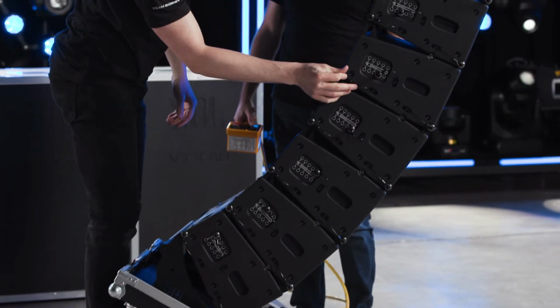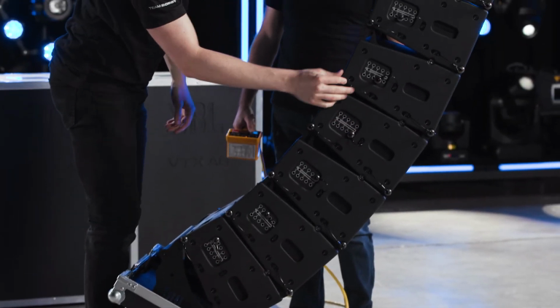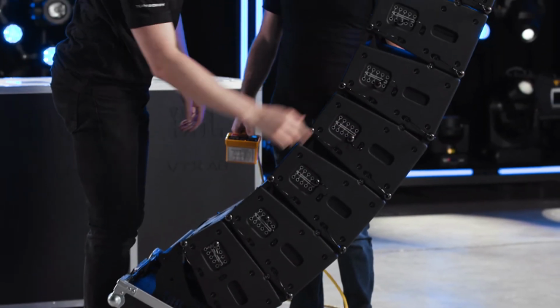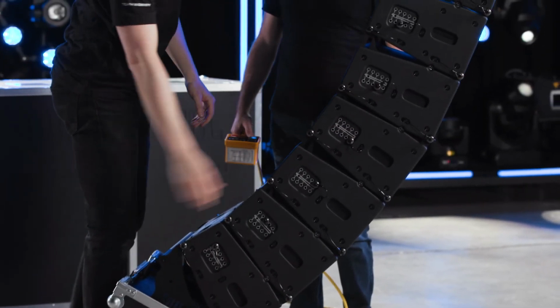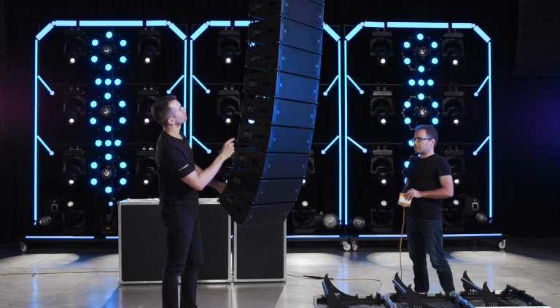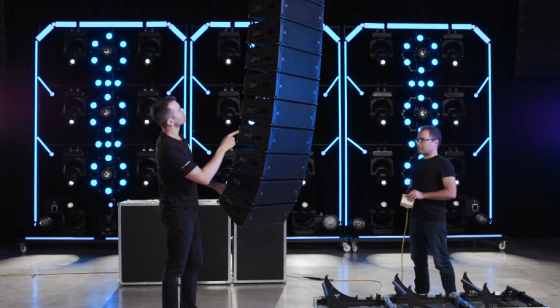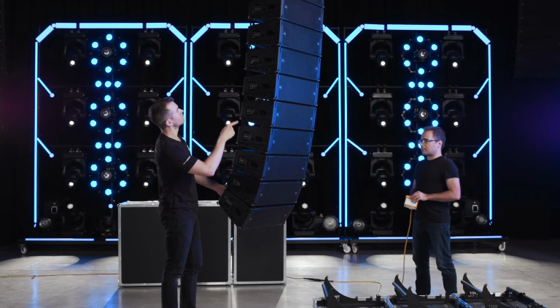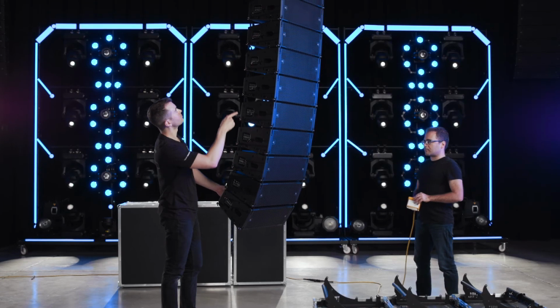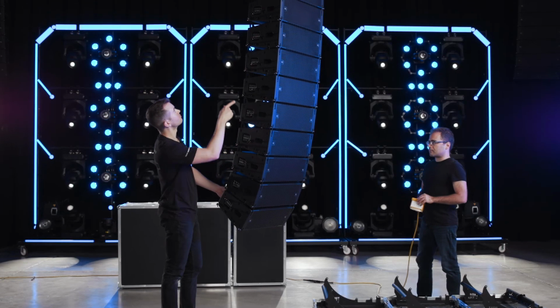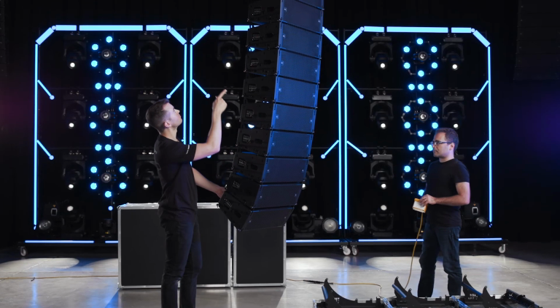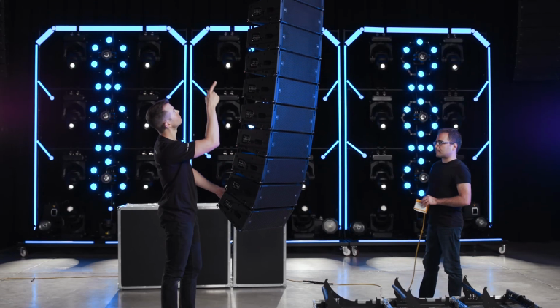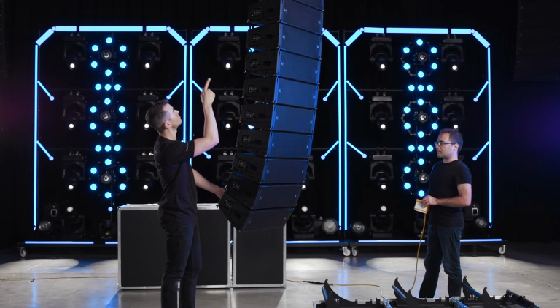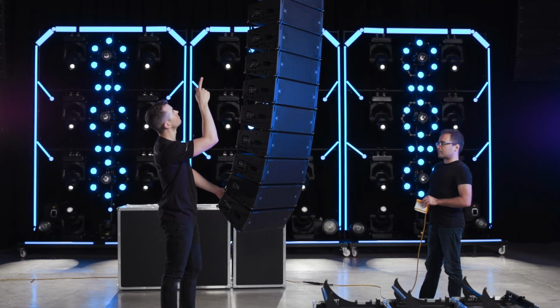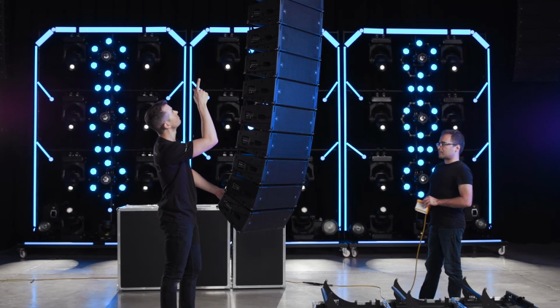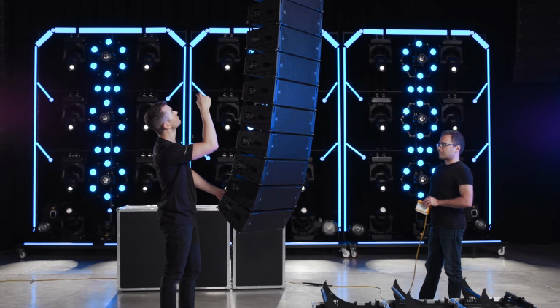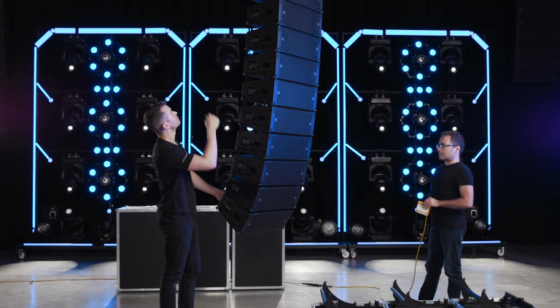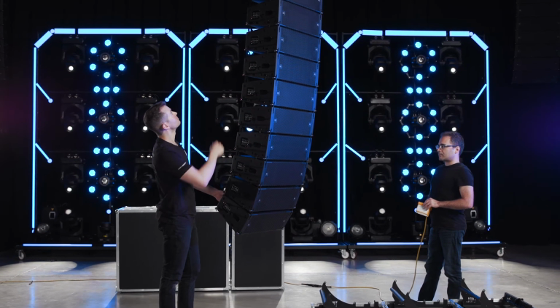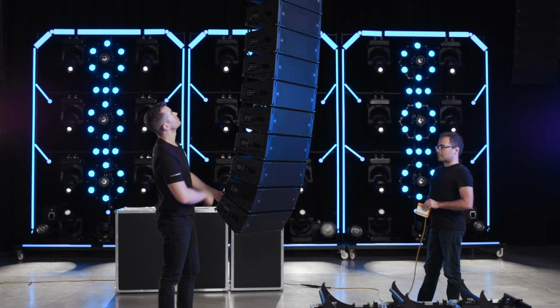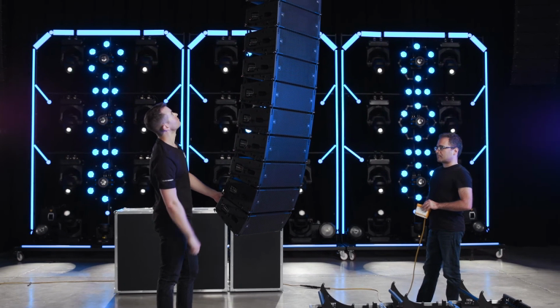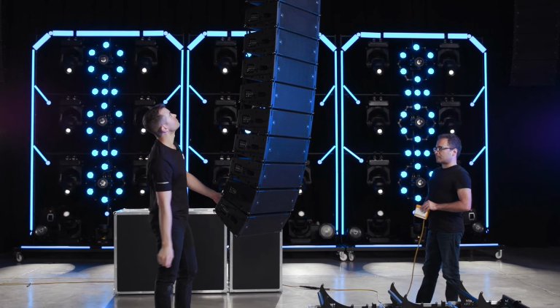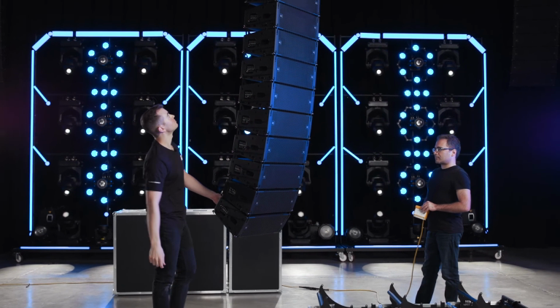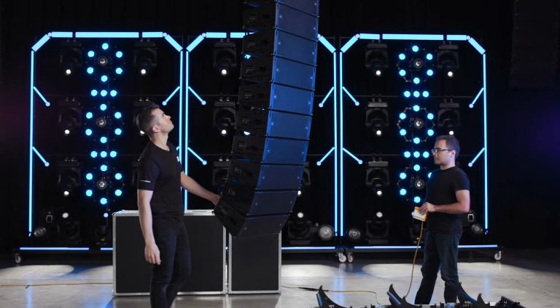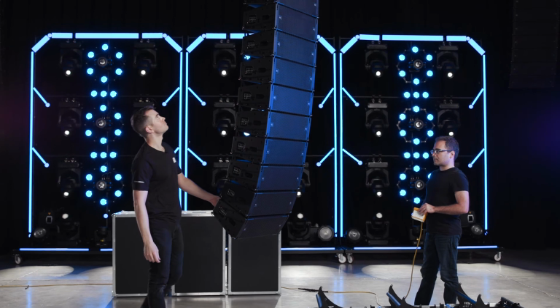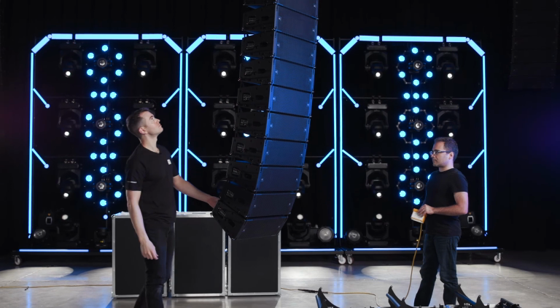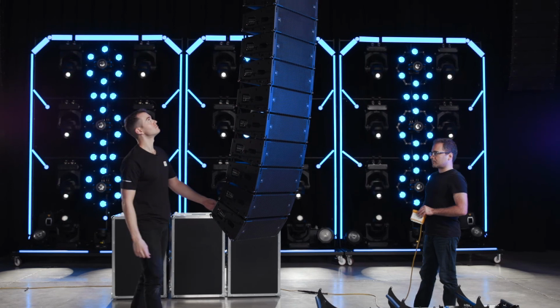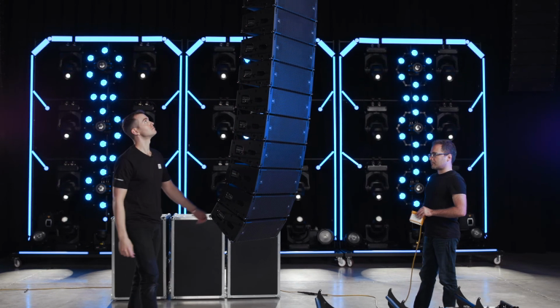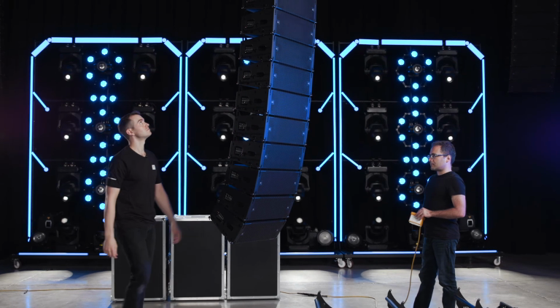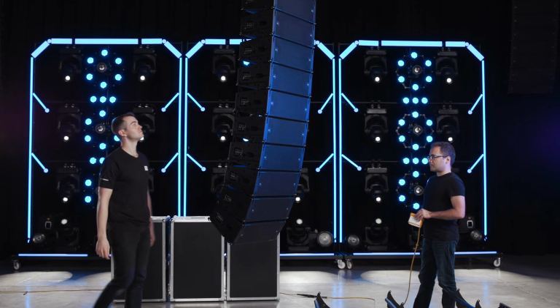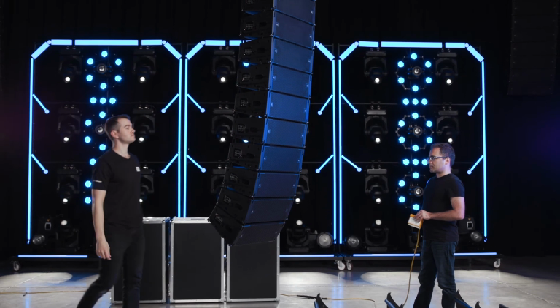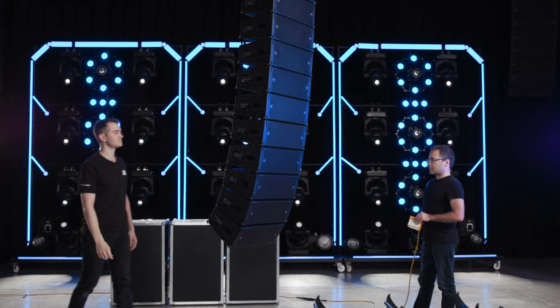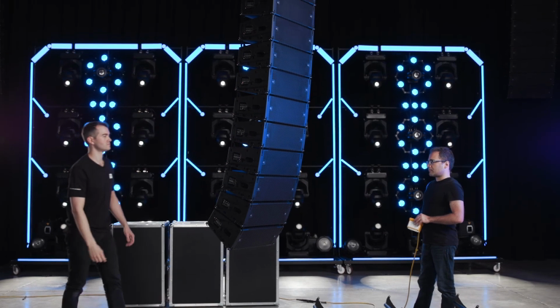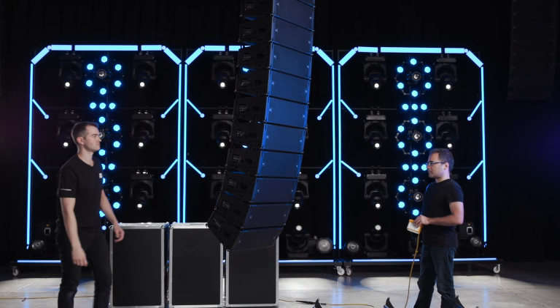One last safety check of all the rigging pins and we're ready to go to trim.